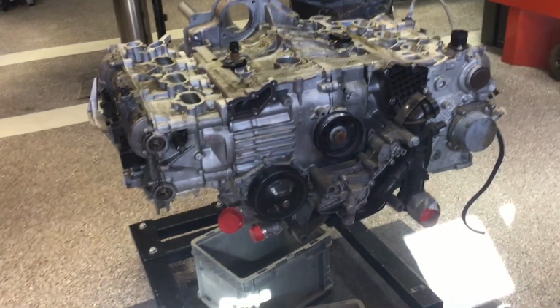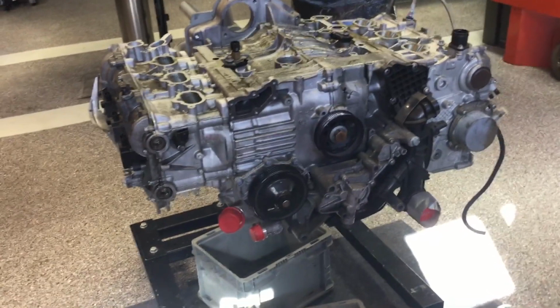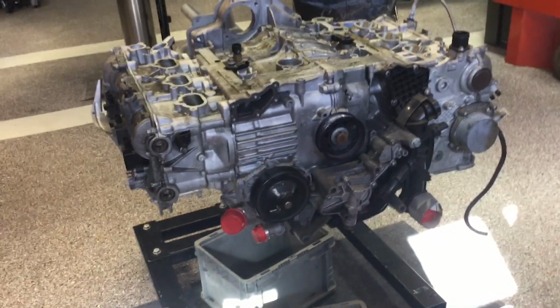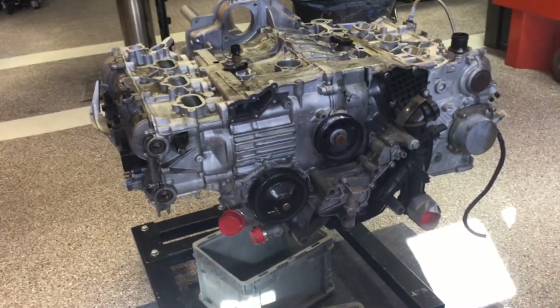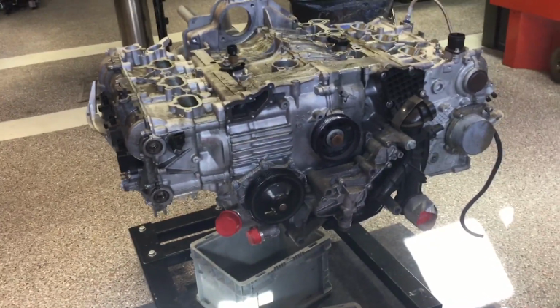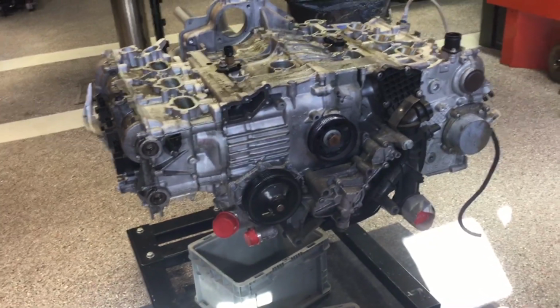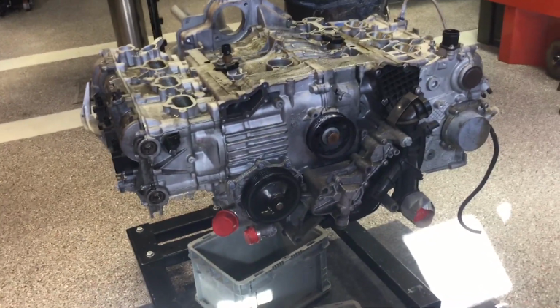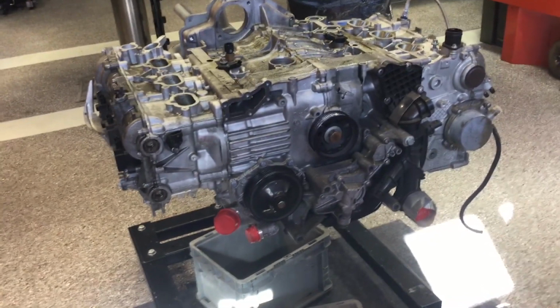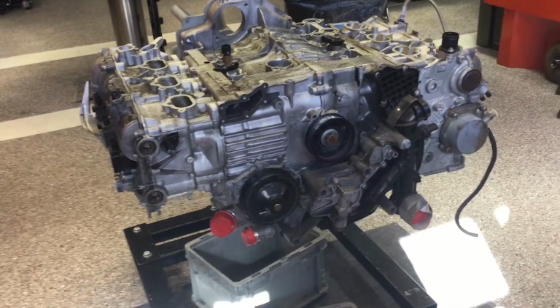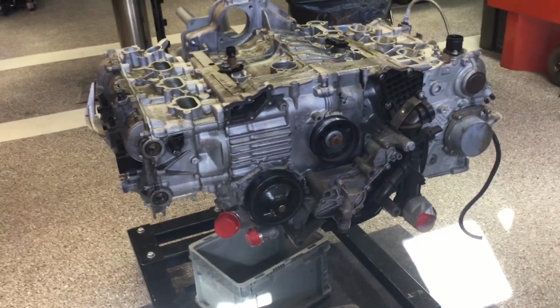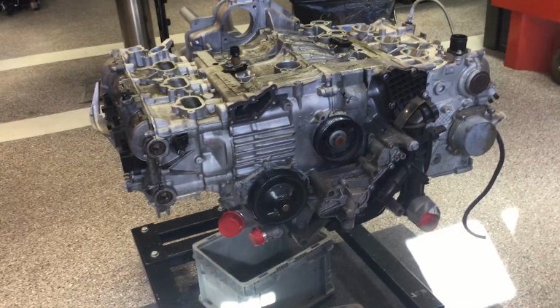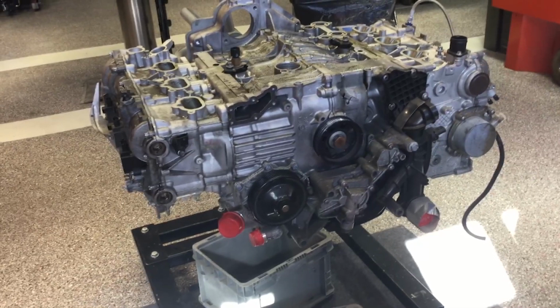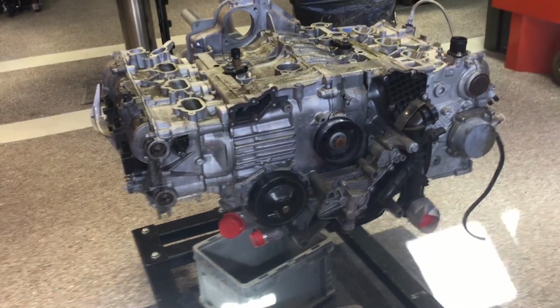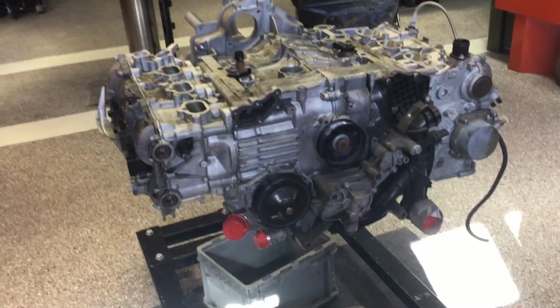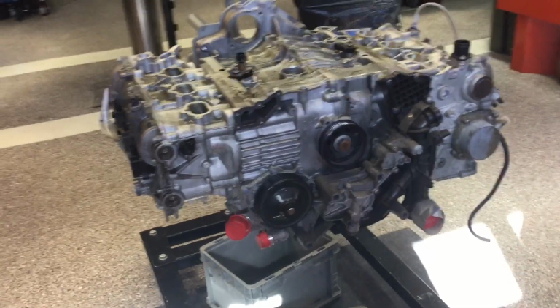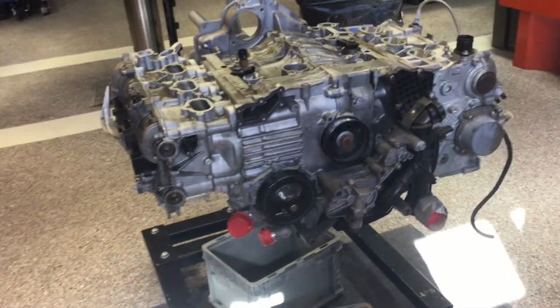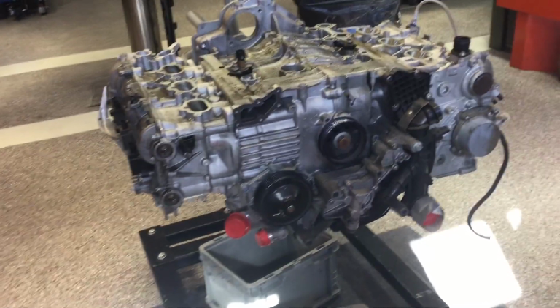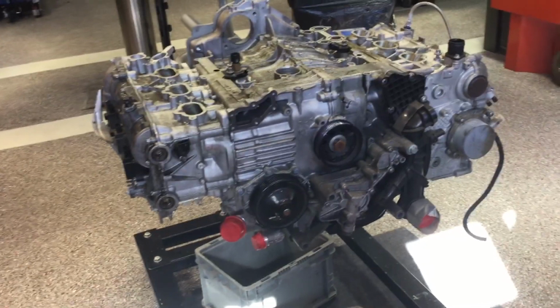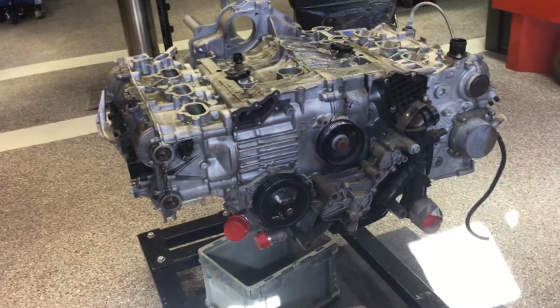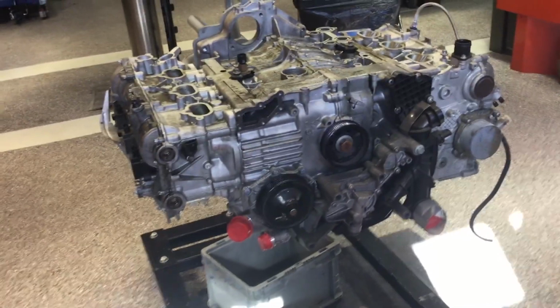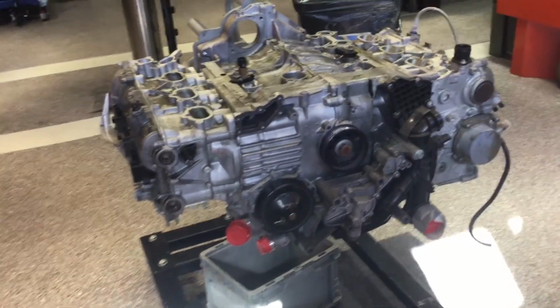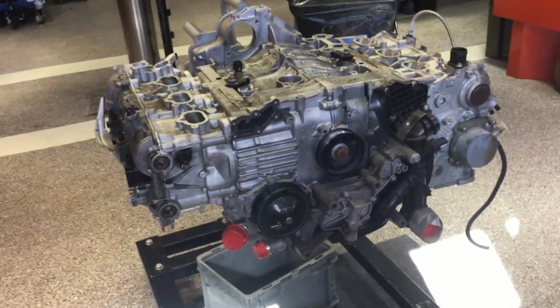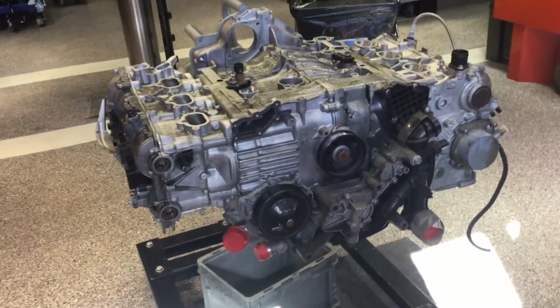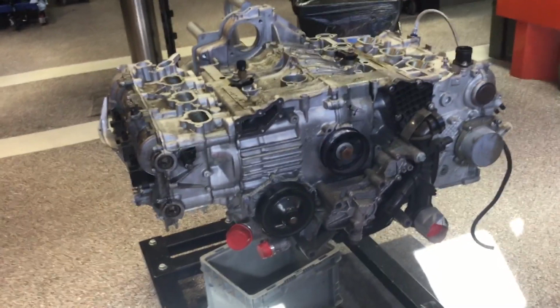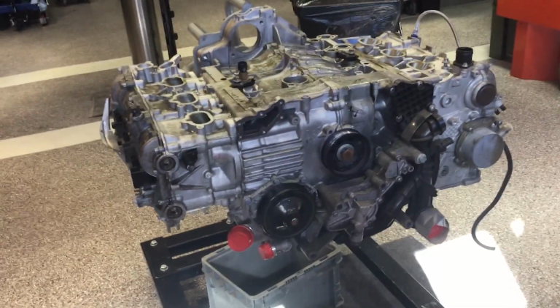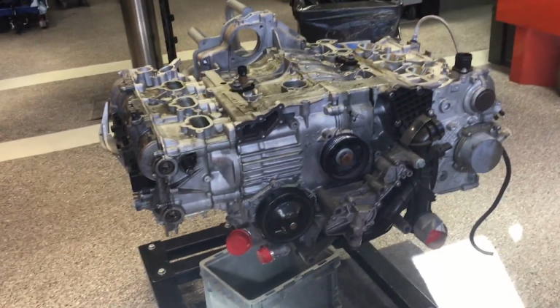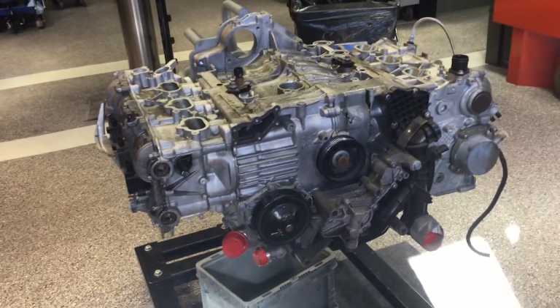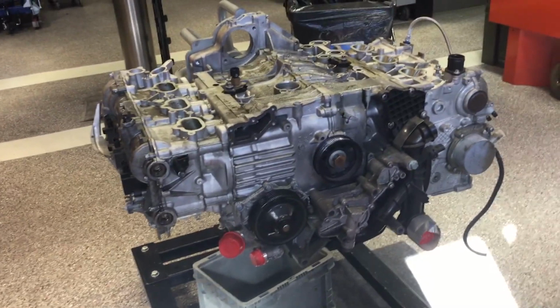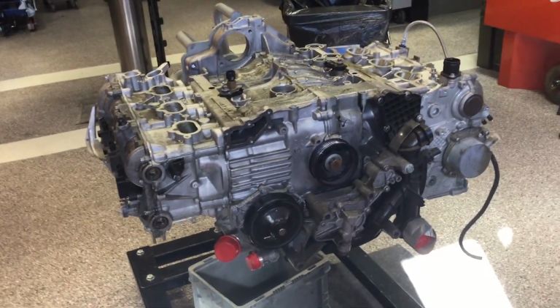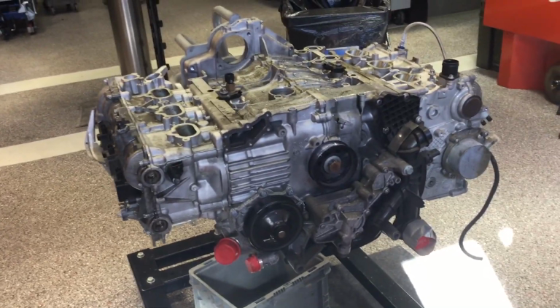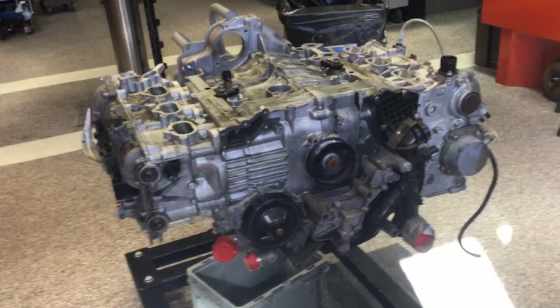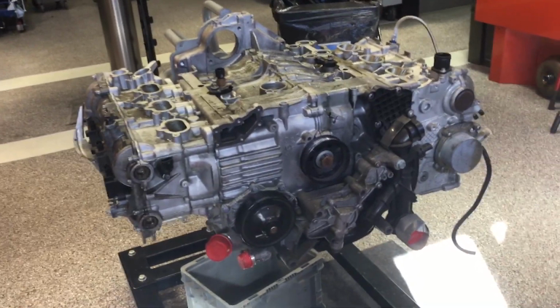We call this Motor Failure 24. We have not seen it in a car this new until now.